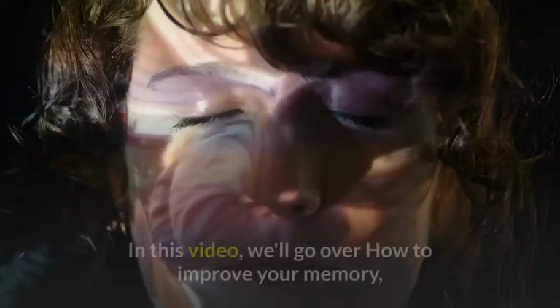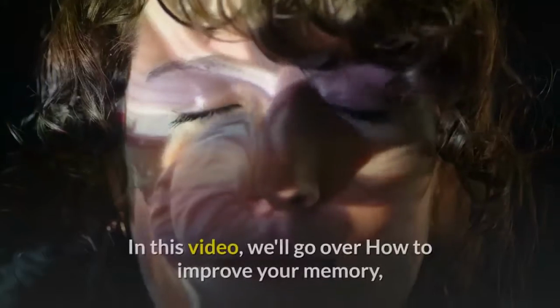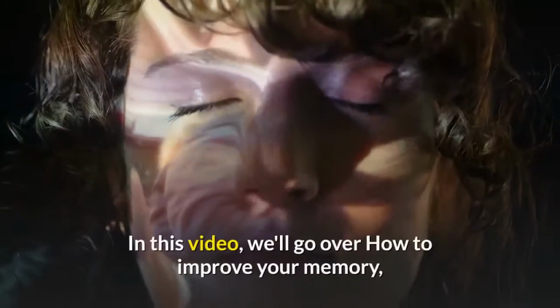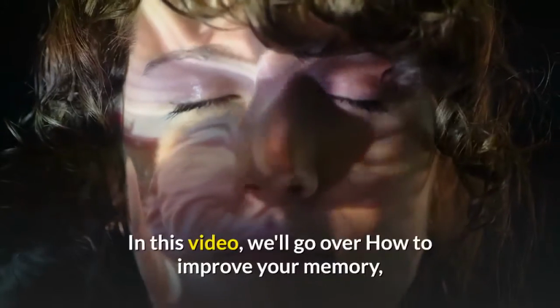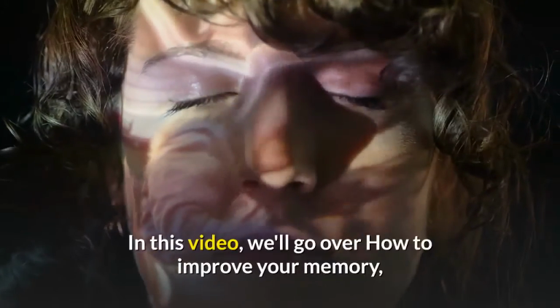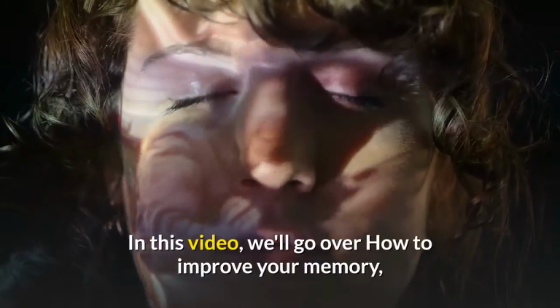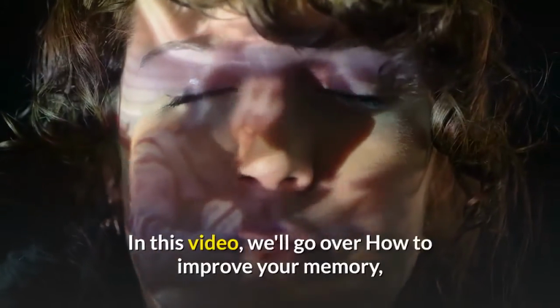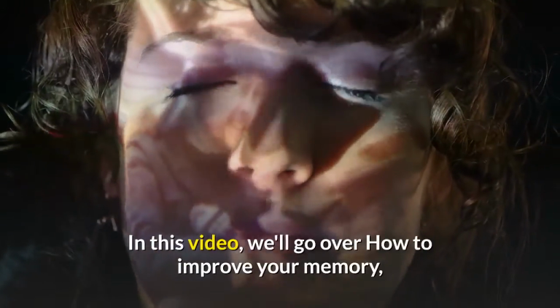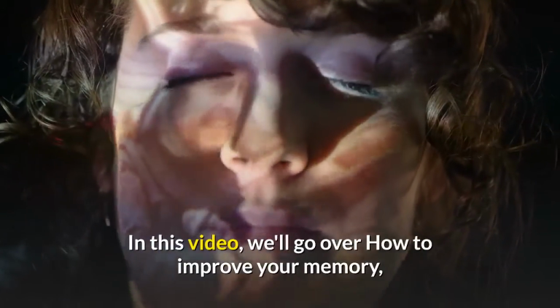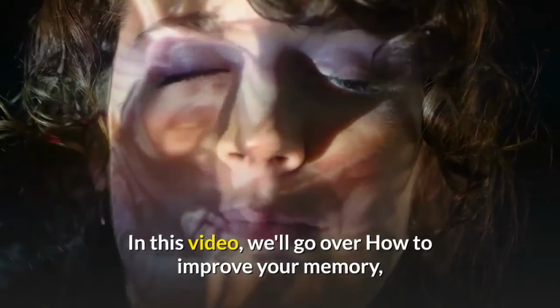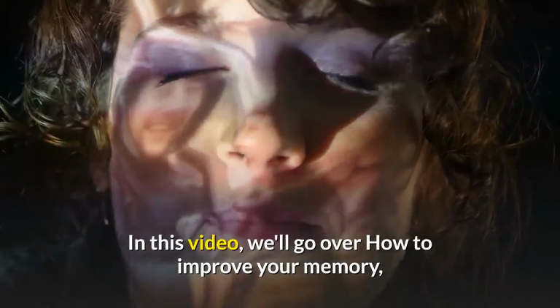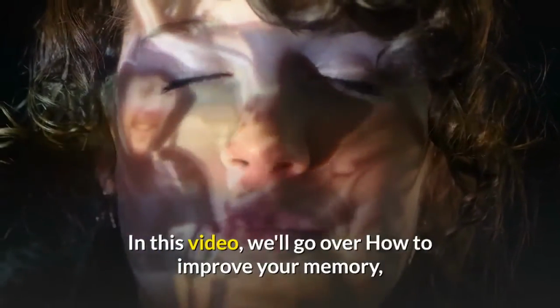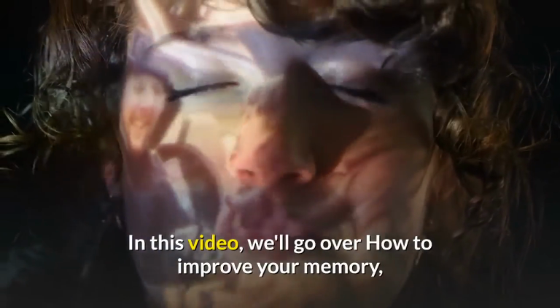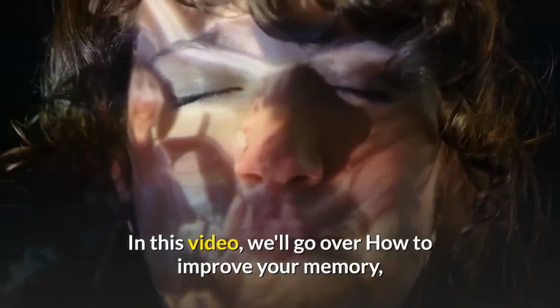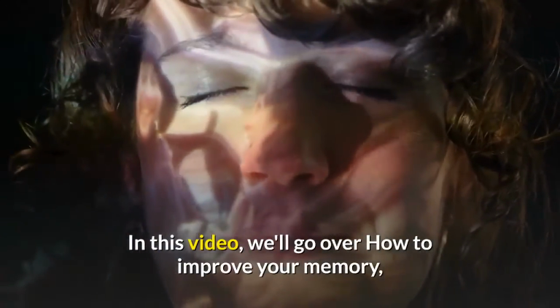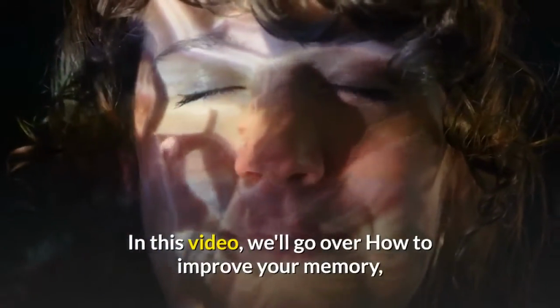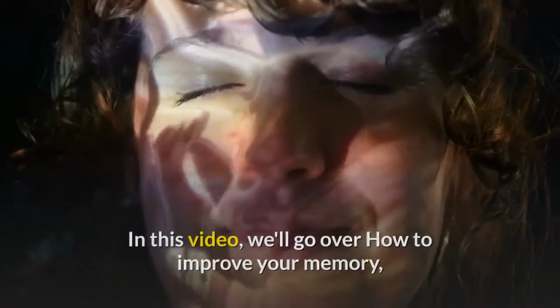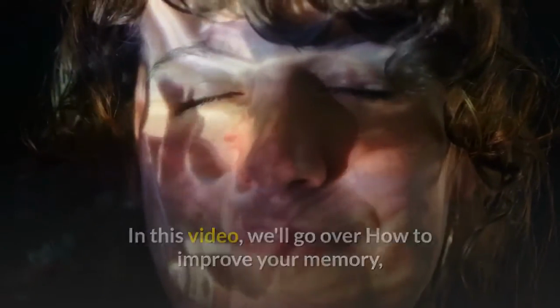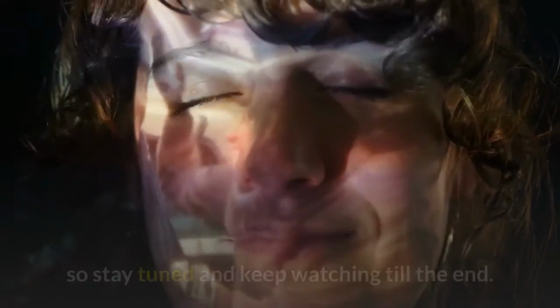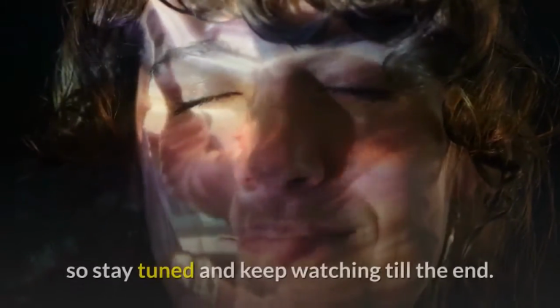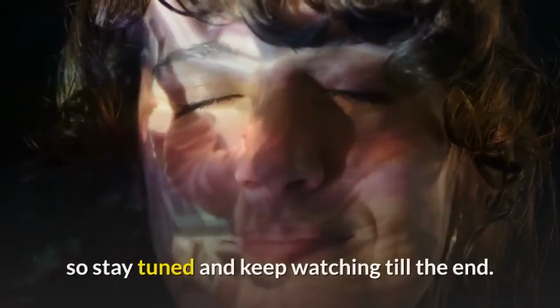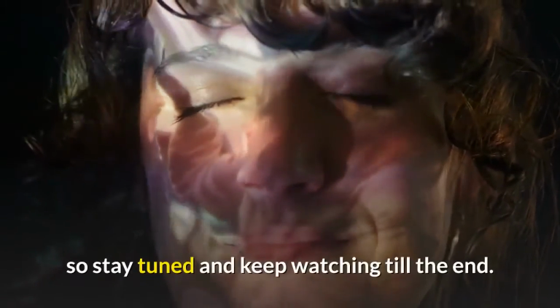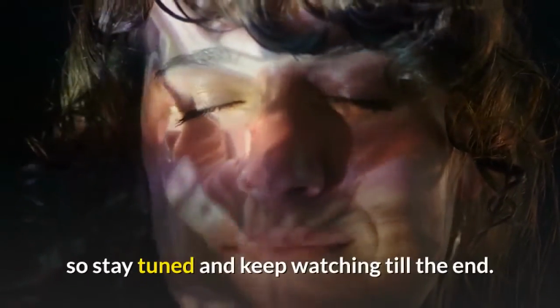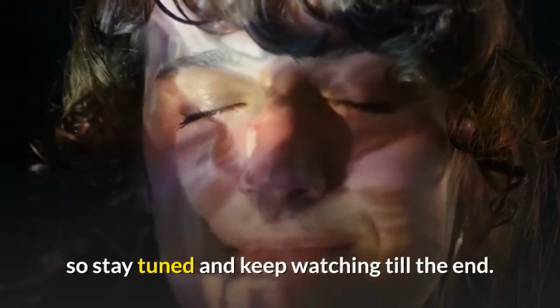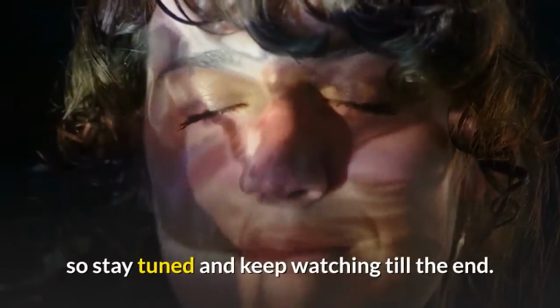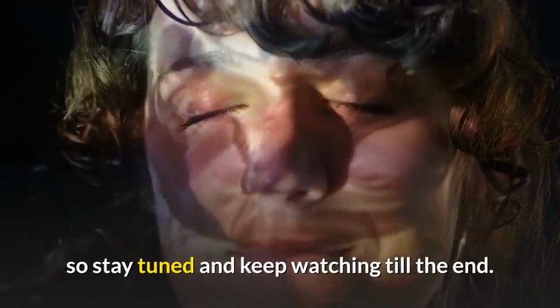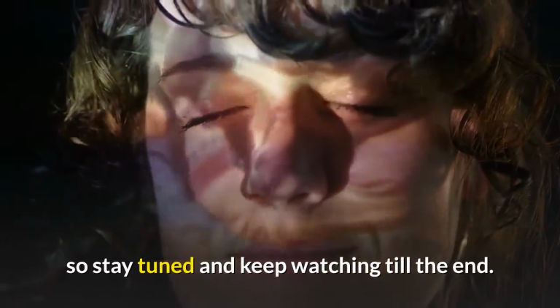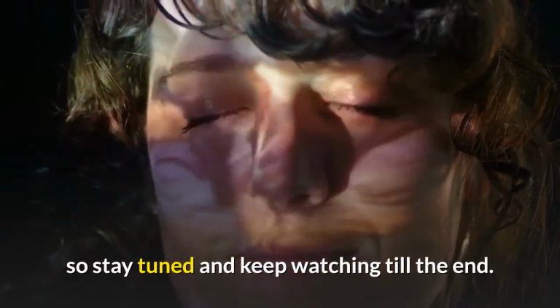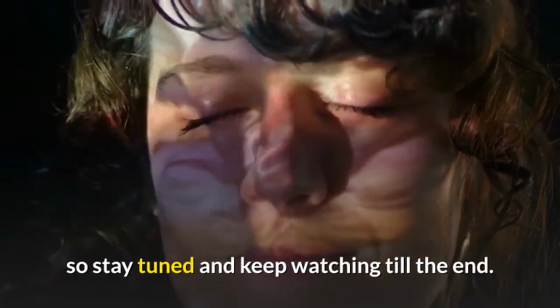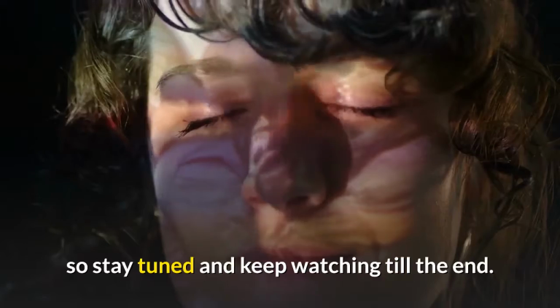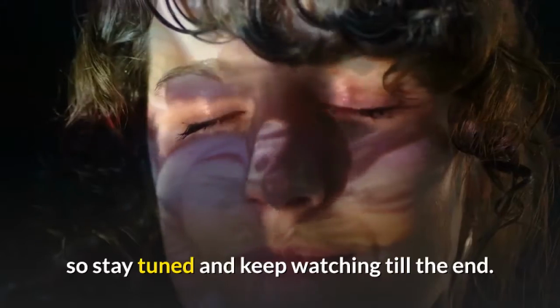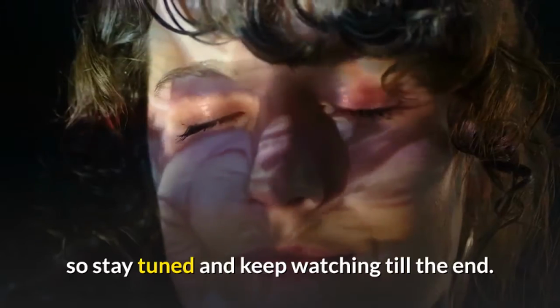In this video, we'll go over how to improve your memory, so stay tuned and keep watching till the end.